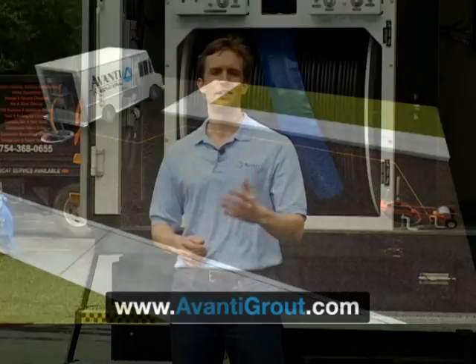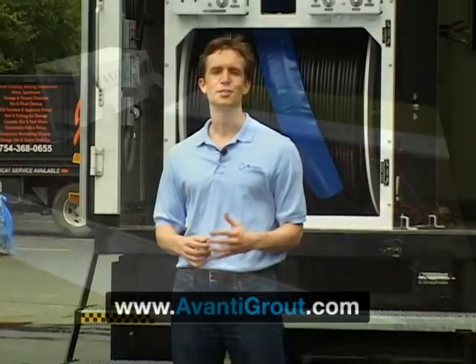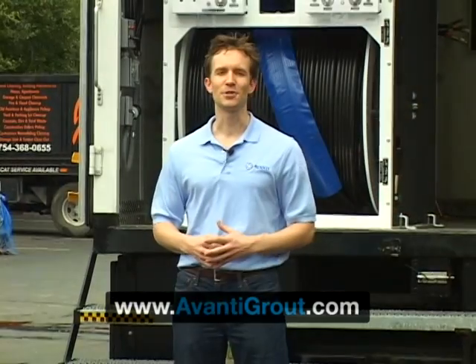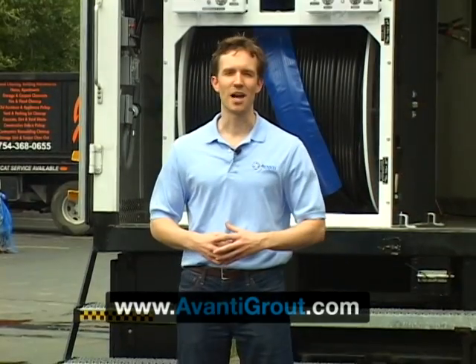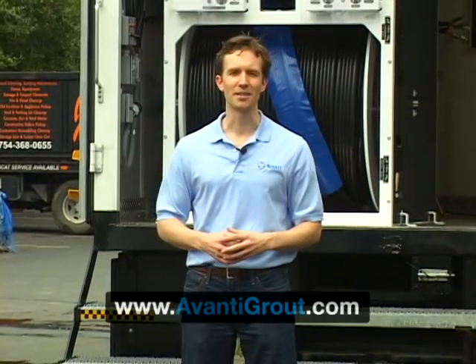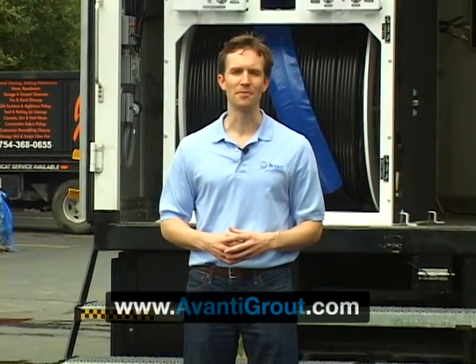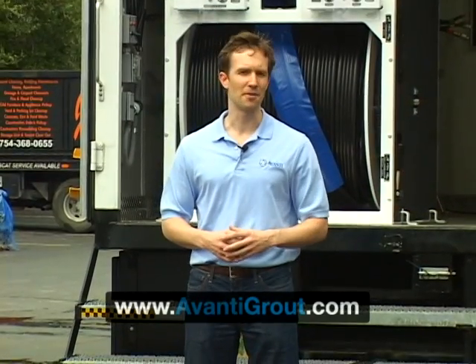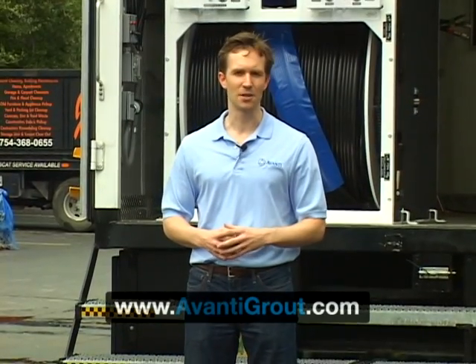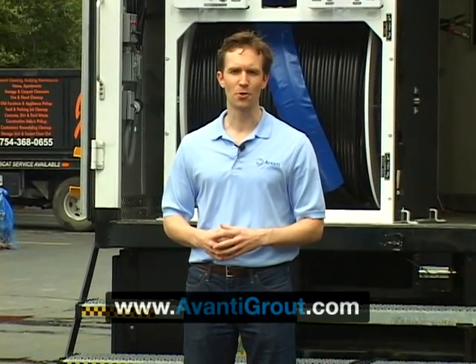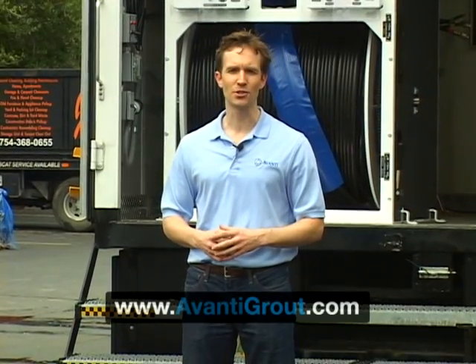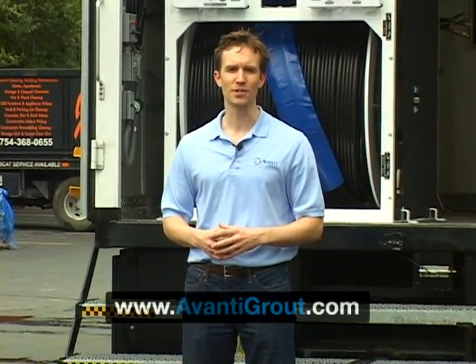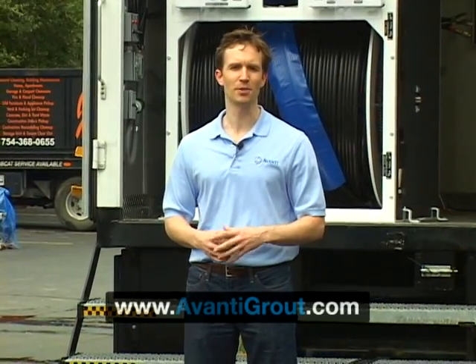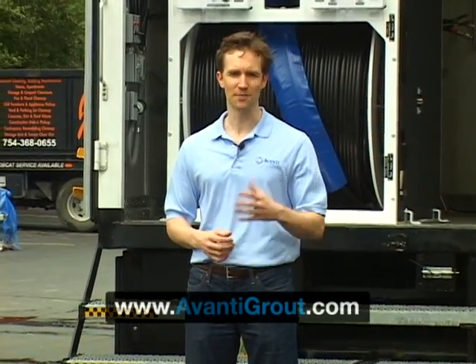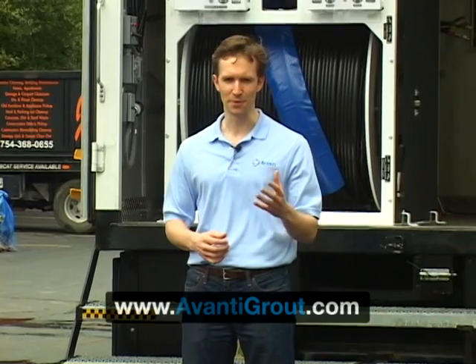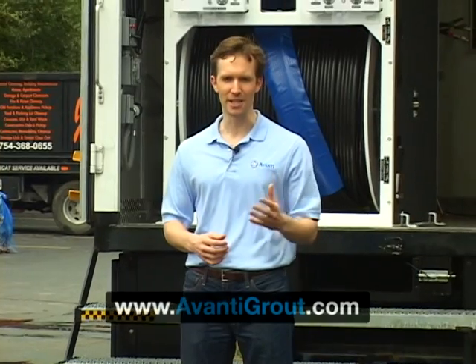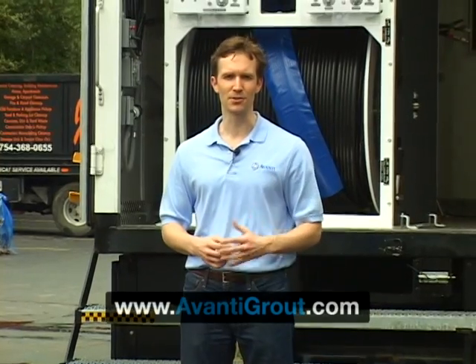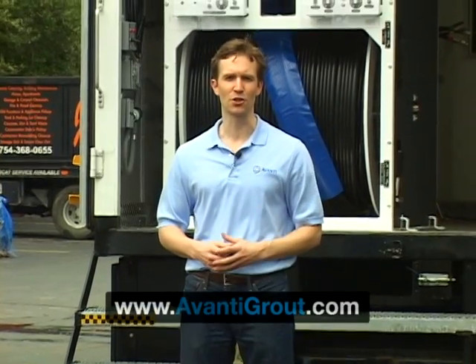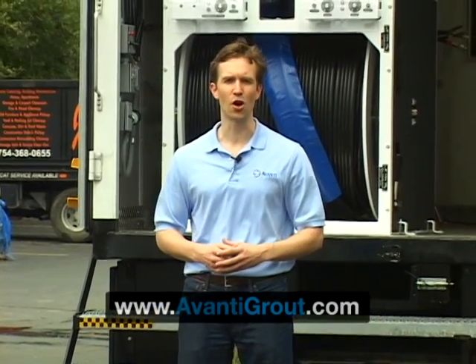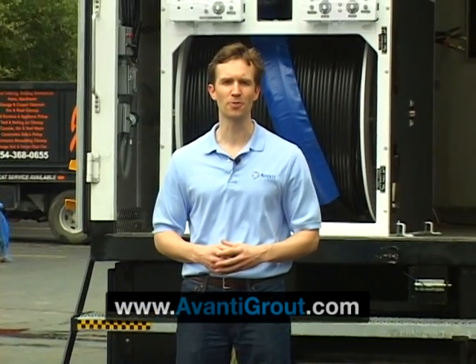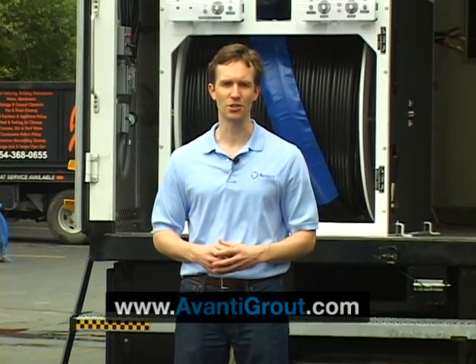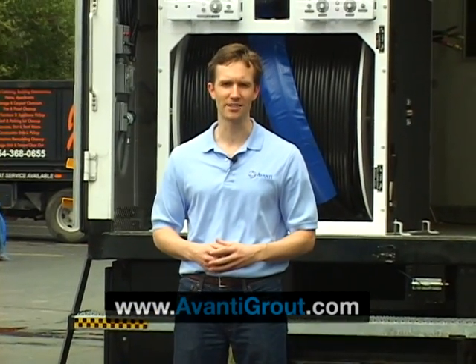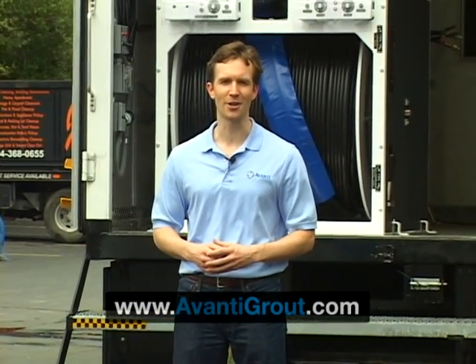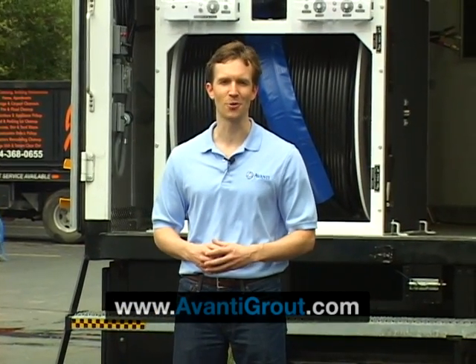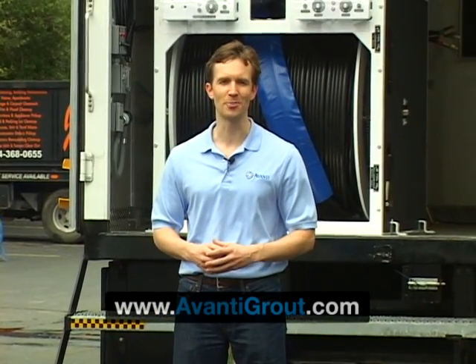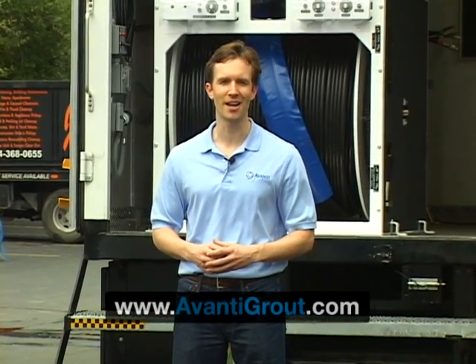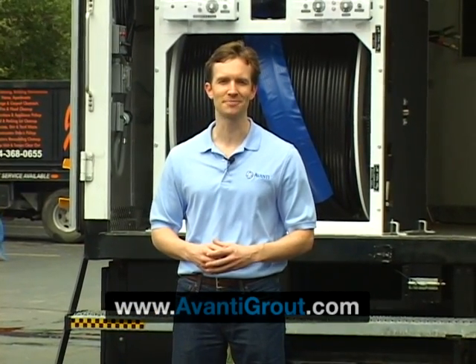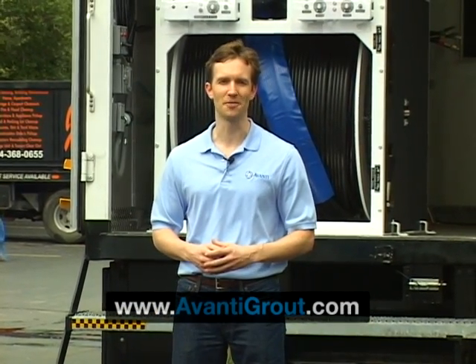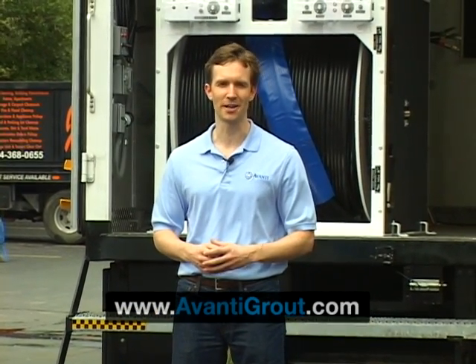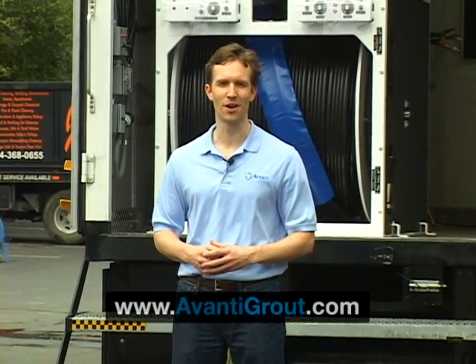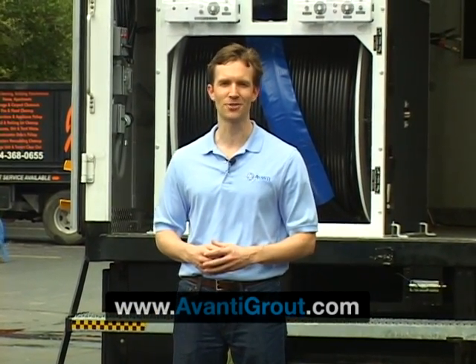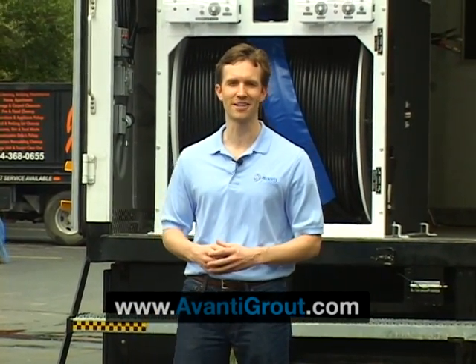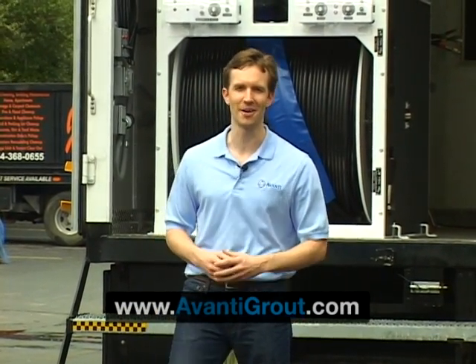Thanks for your time today. If you have any other questions, please feel free to give us a call or check us out on the website, avantgrout.com.